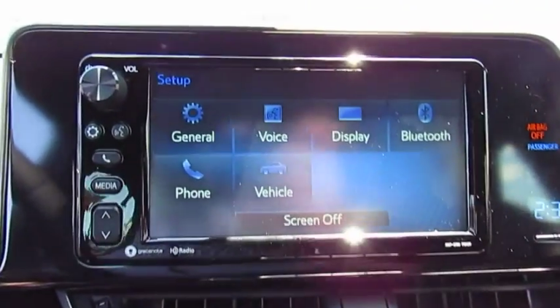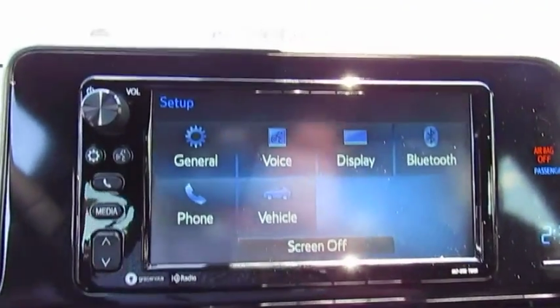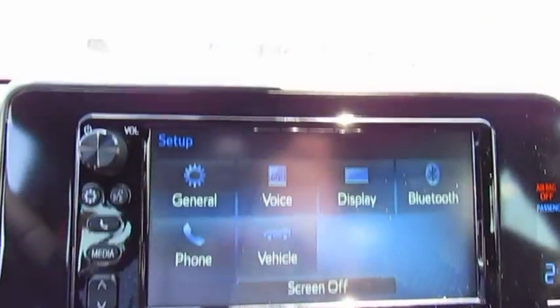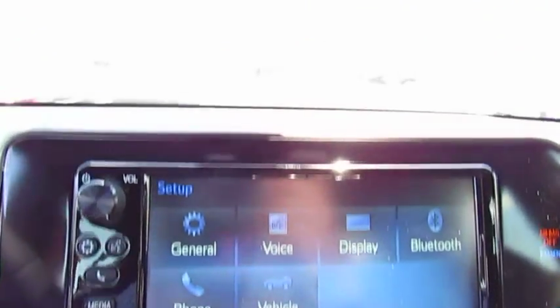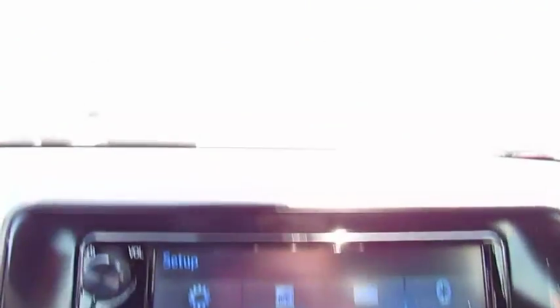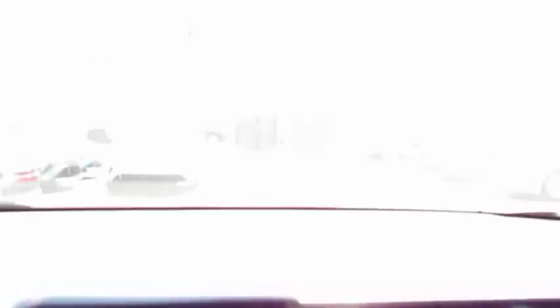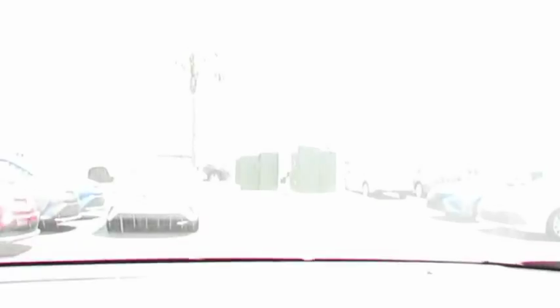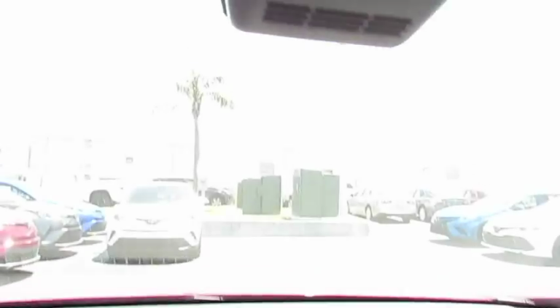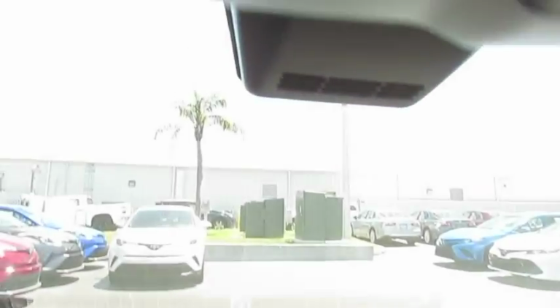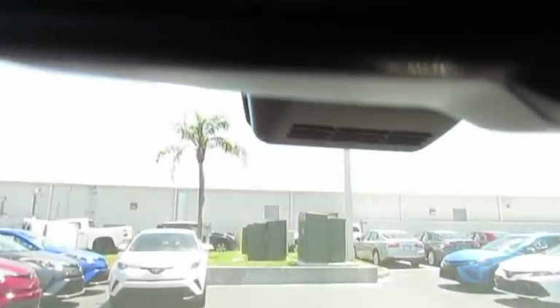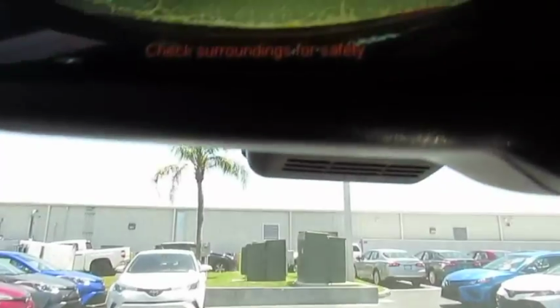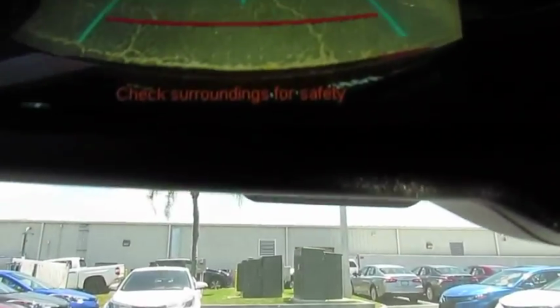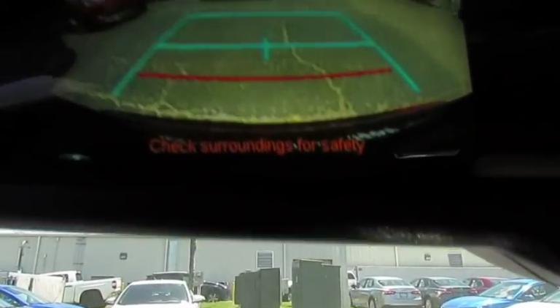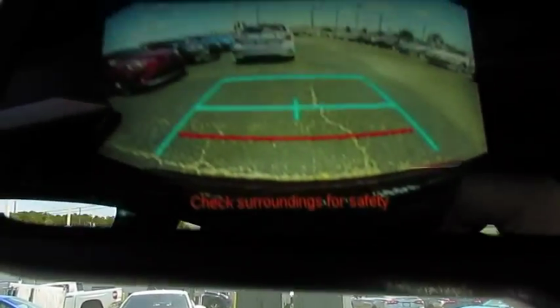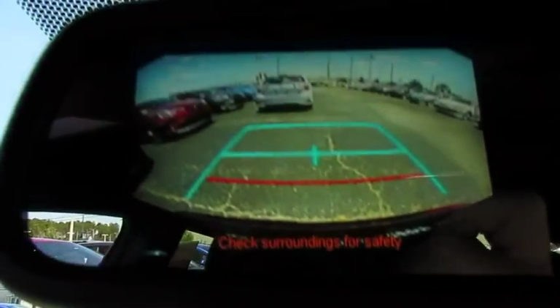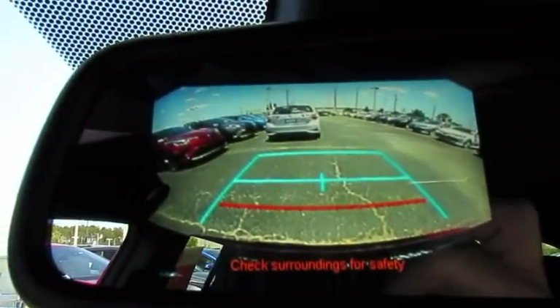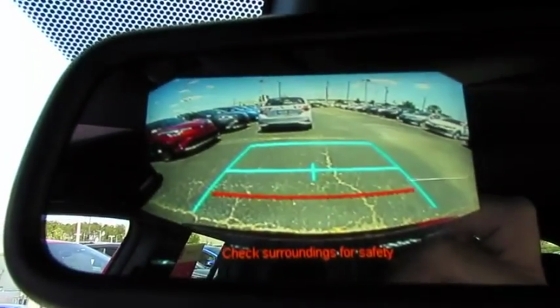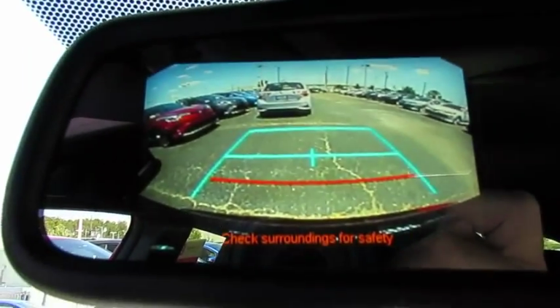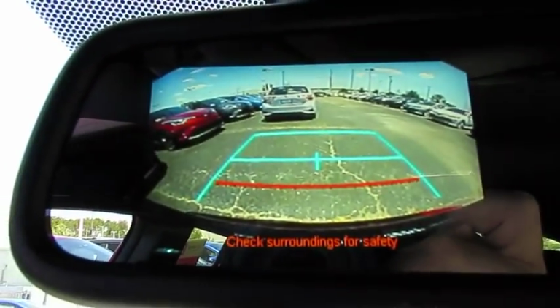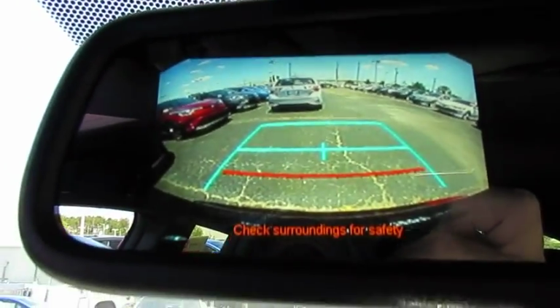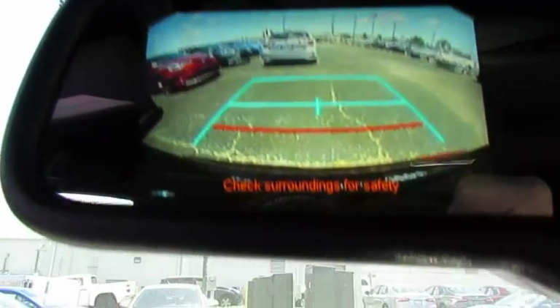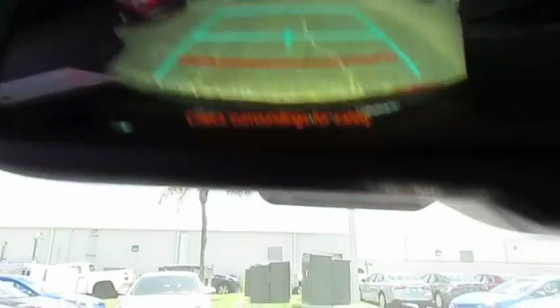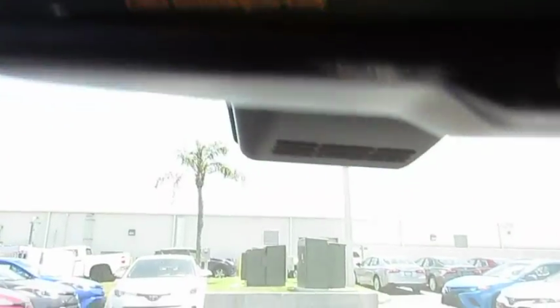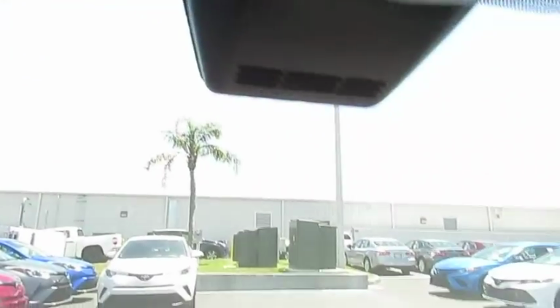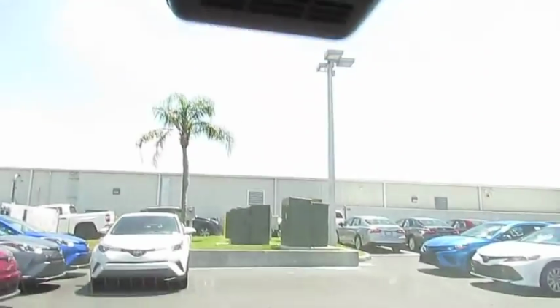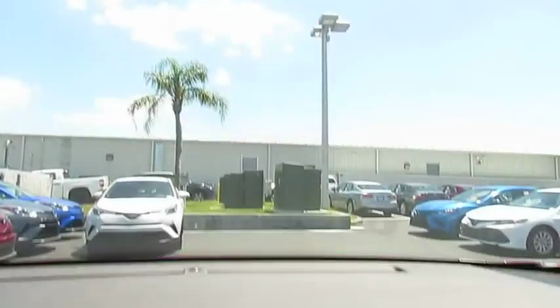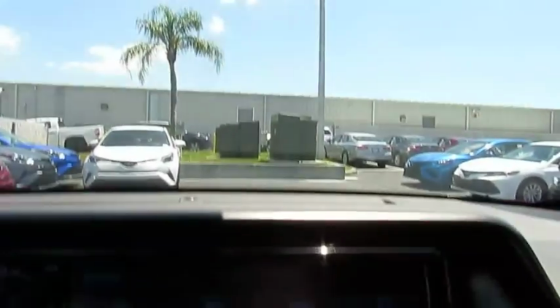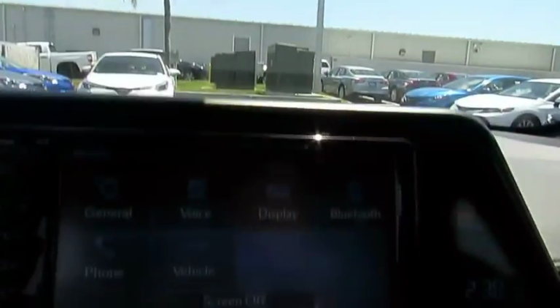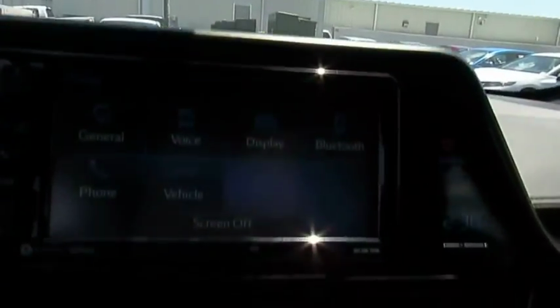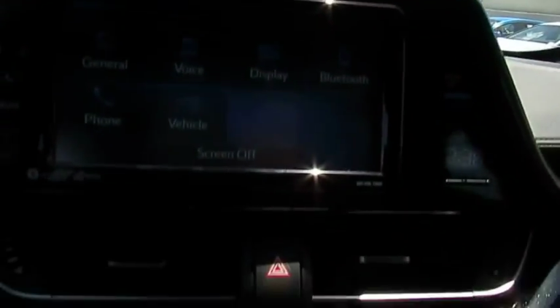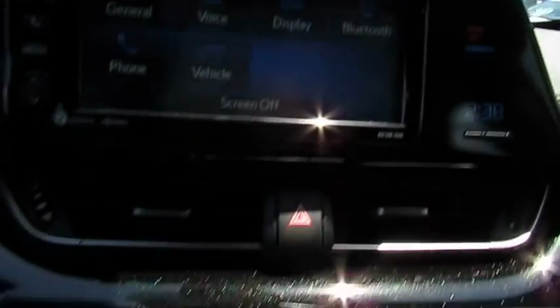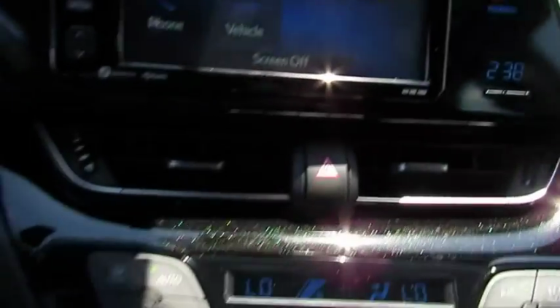If you like it online, you'll love it in your driveway. Take it for a spin today.